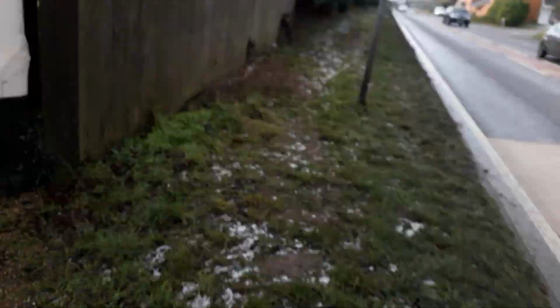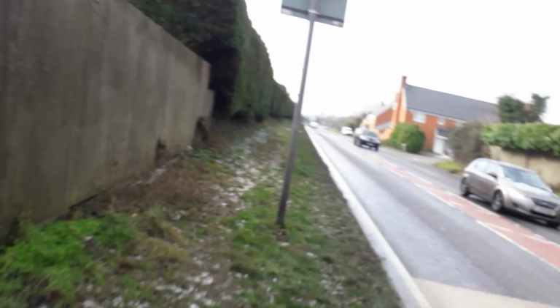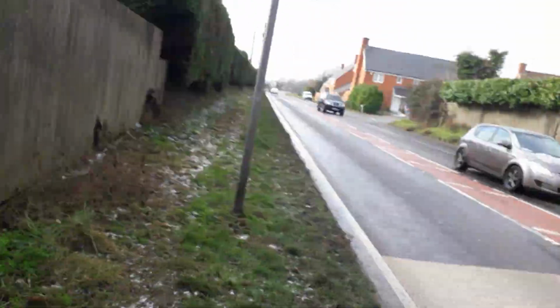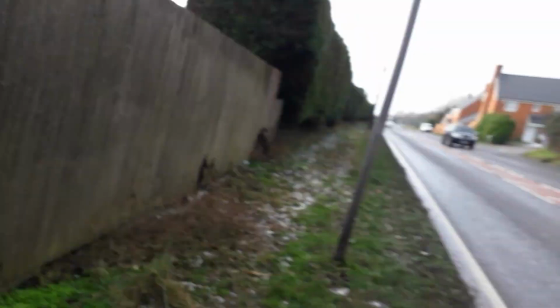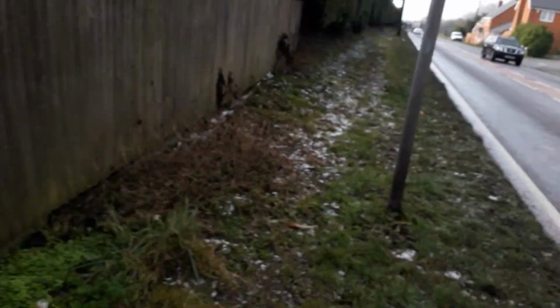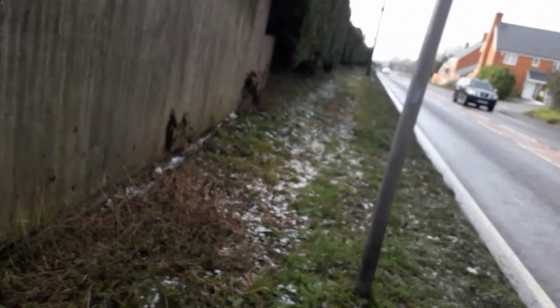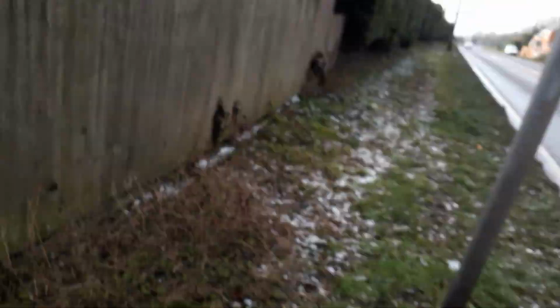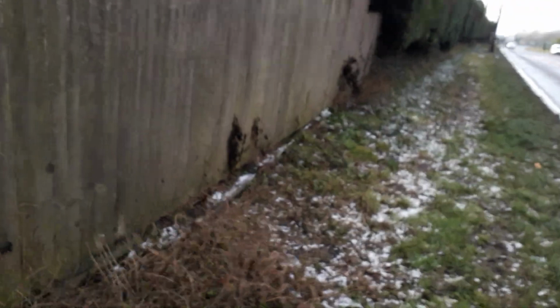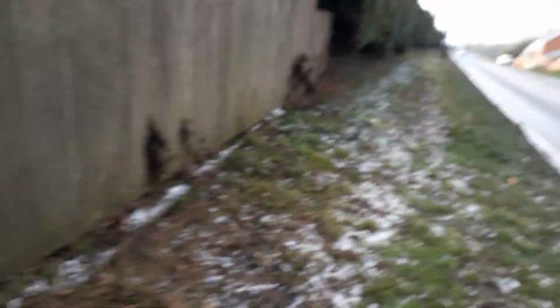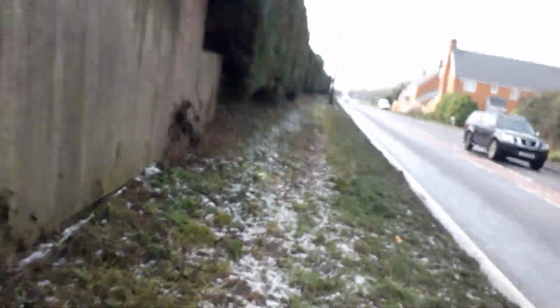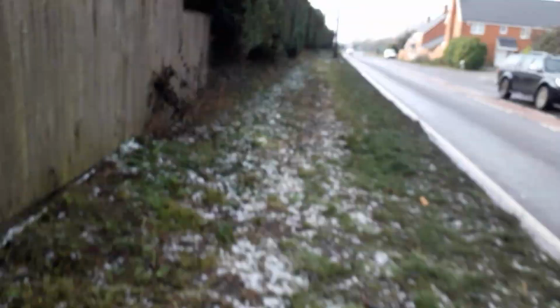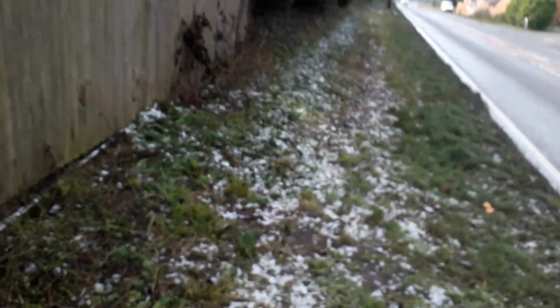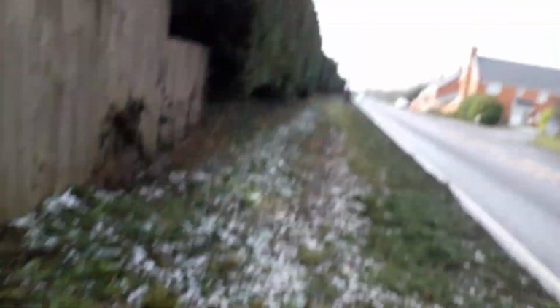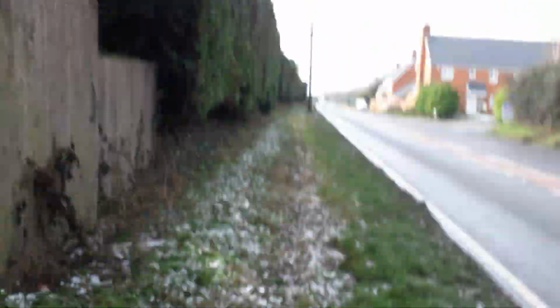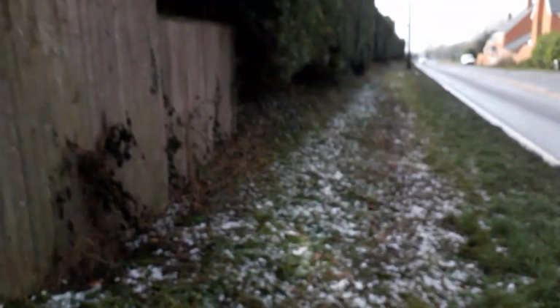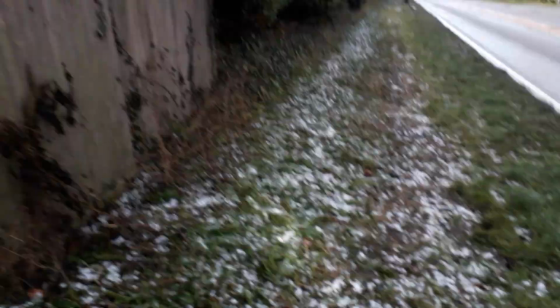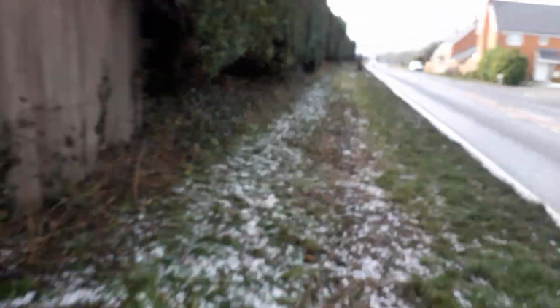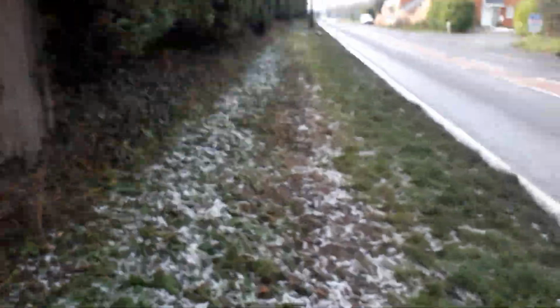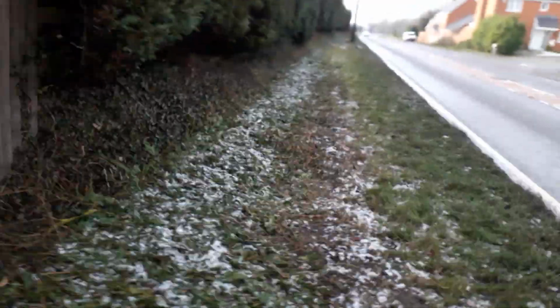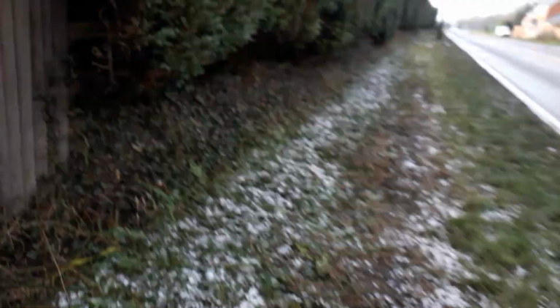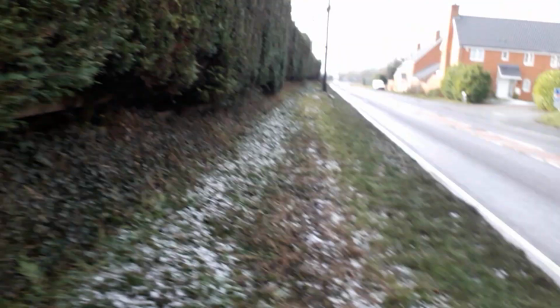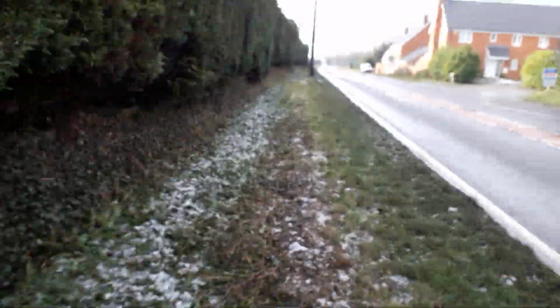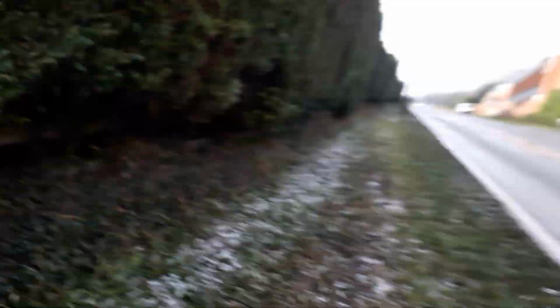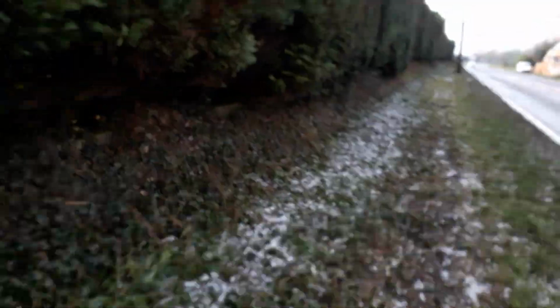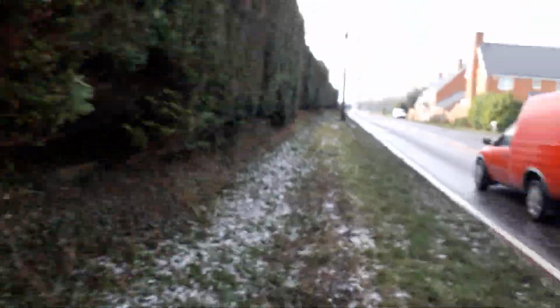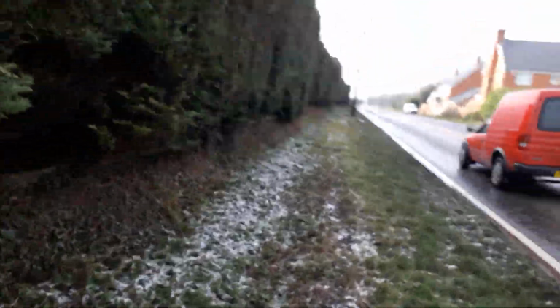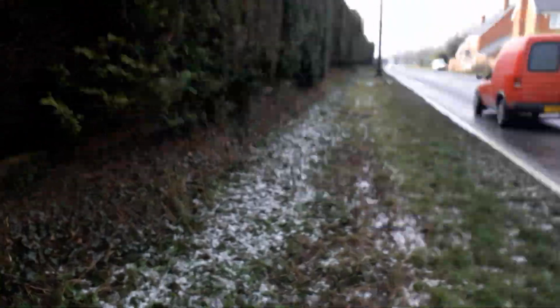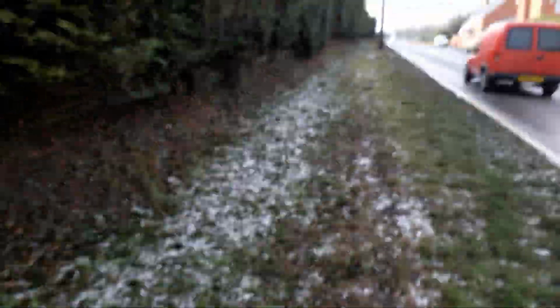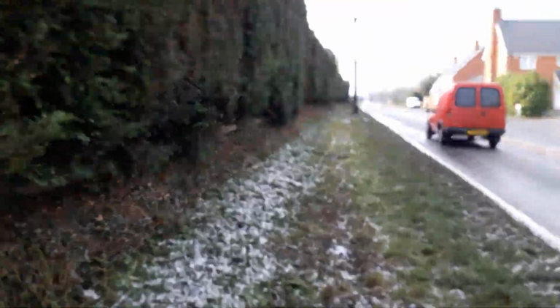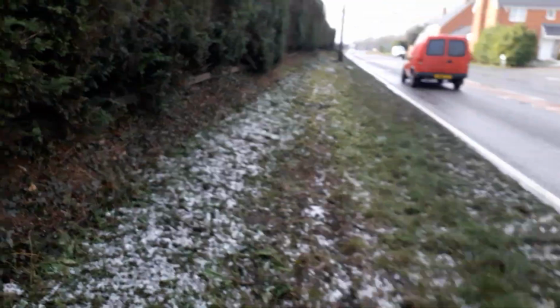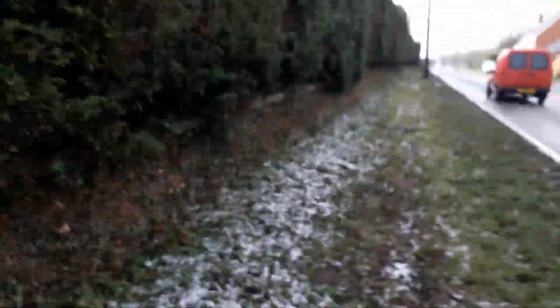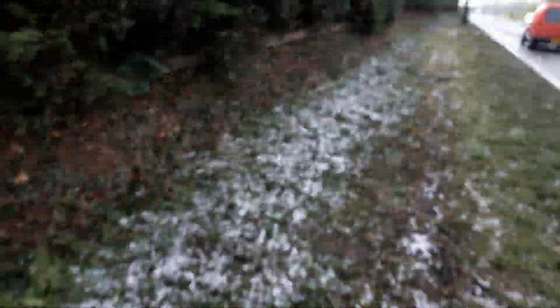It's a metal lorry one. I've wanted one of these for ages. It's my third ever lorry one I've ever got.